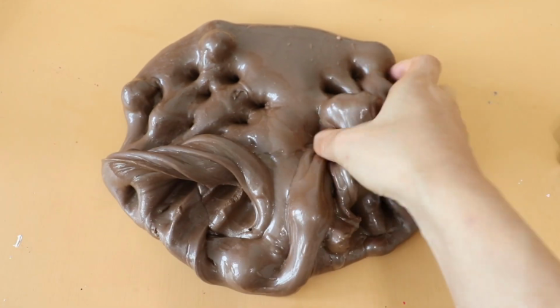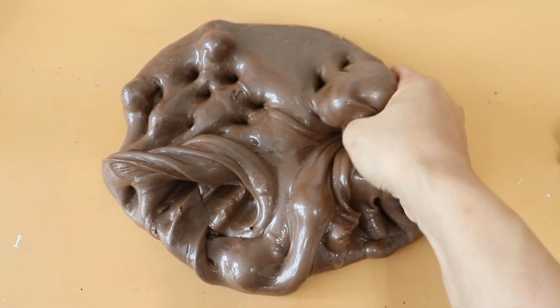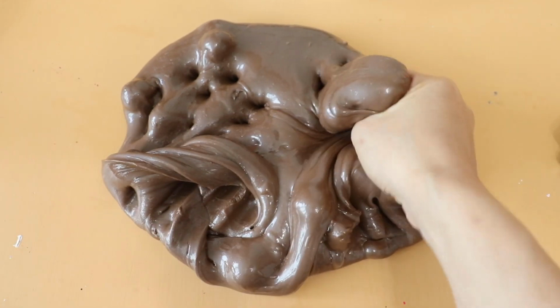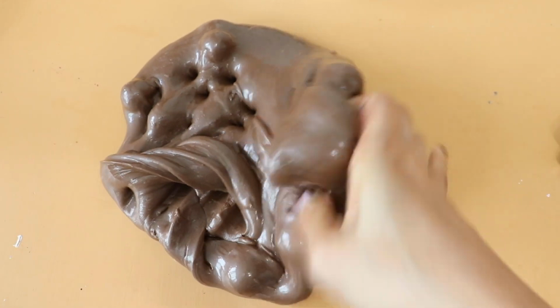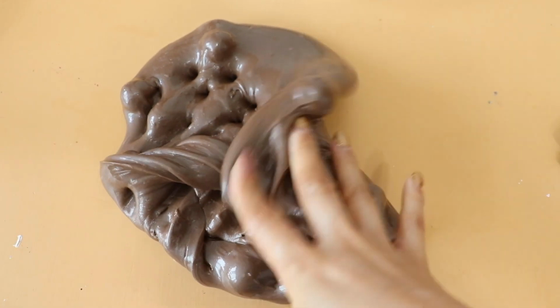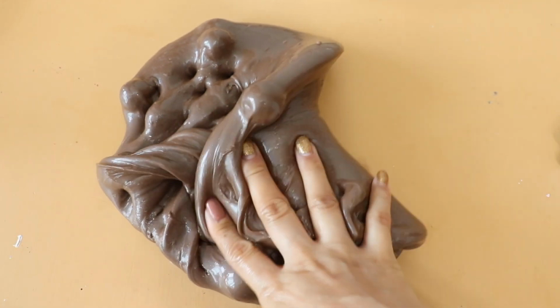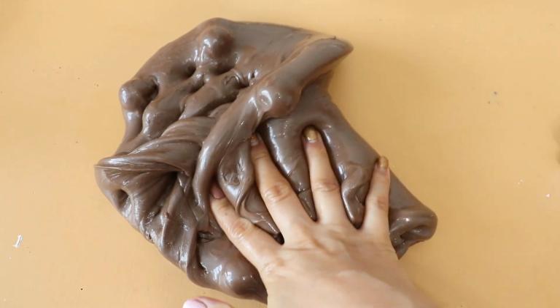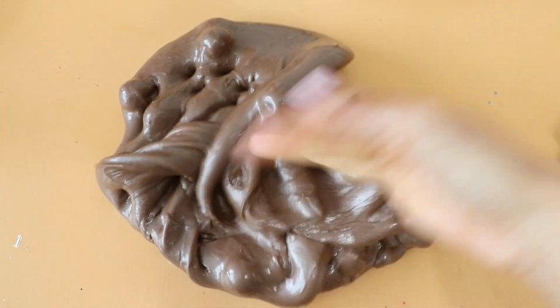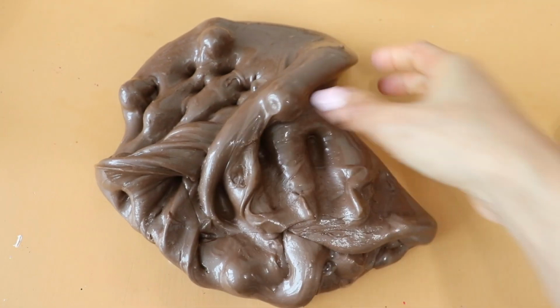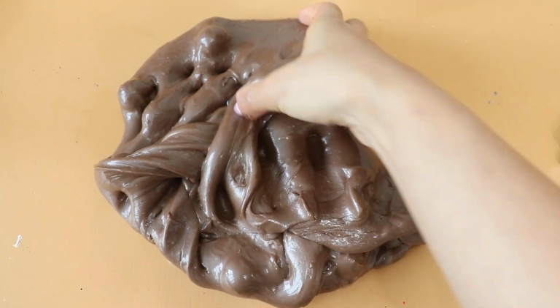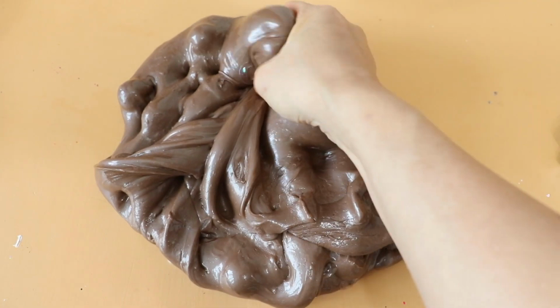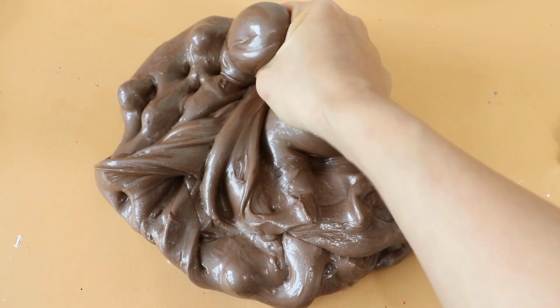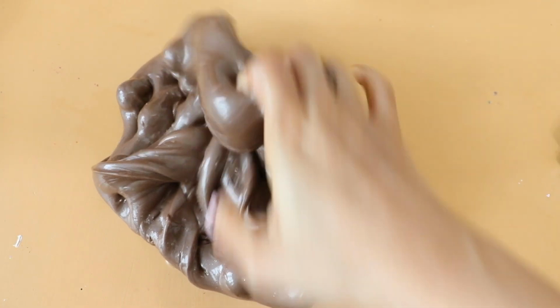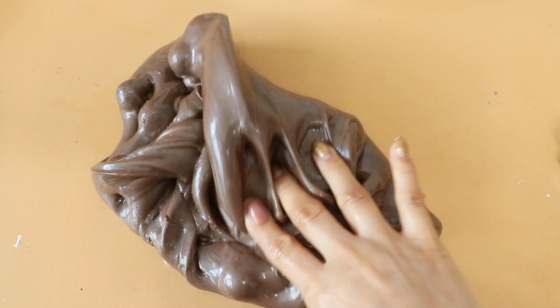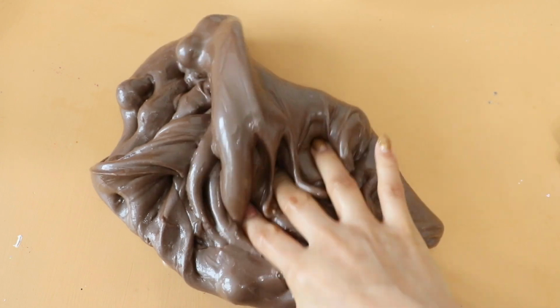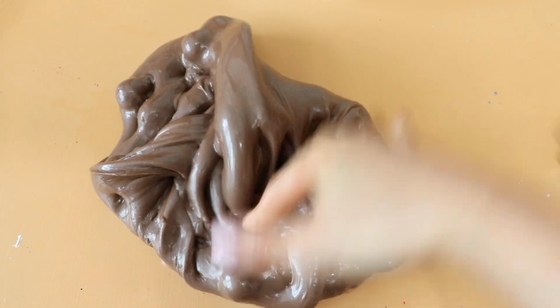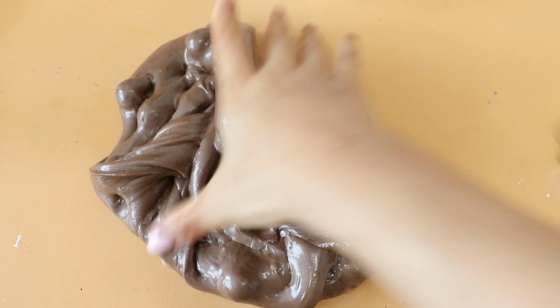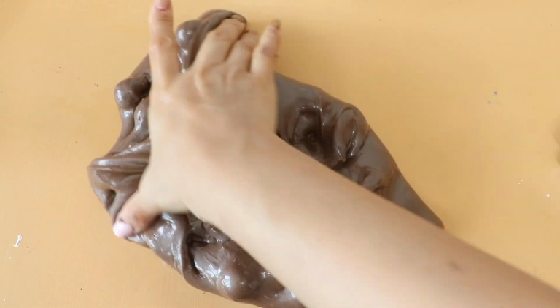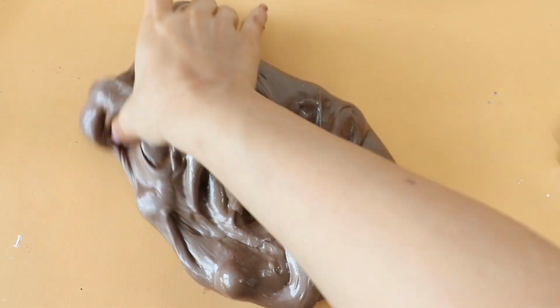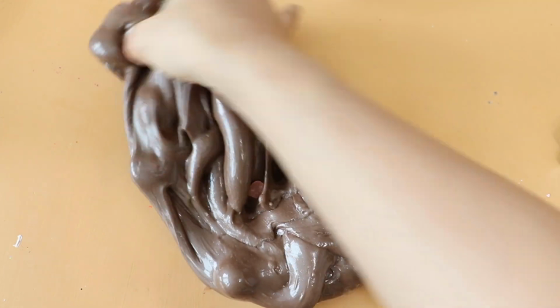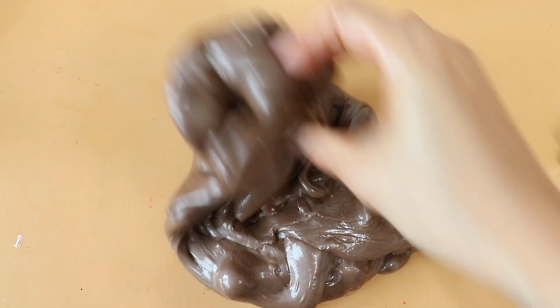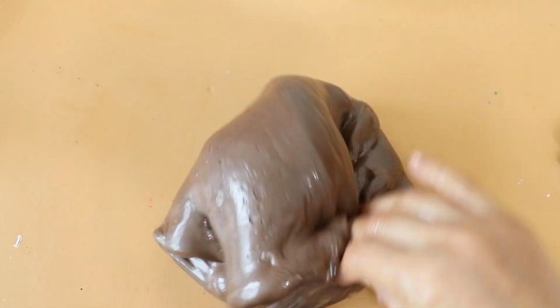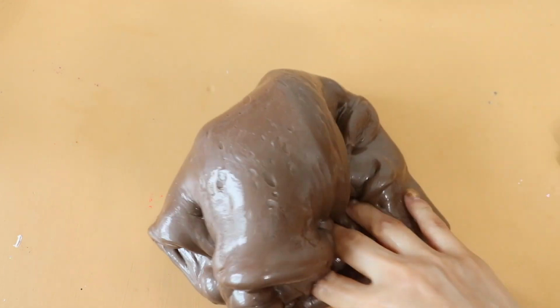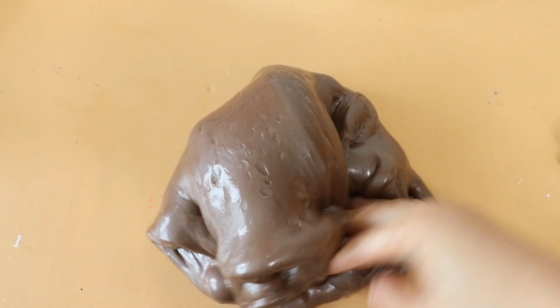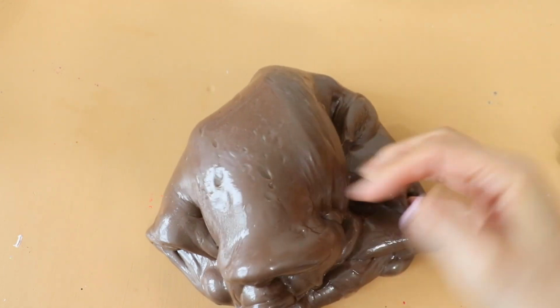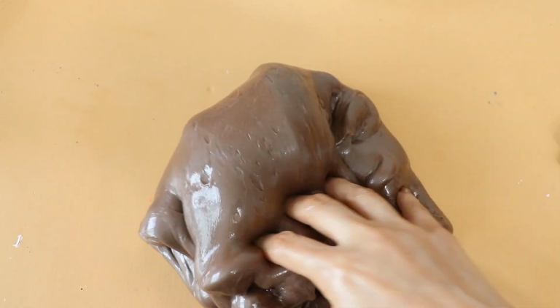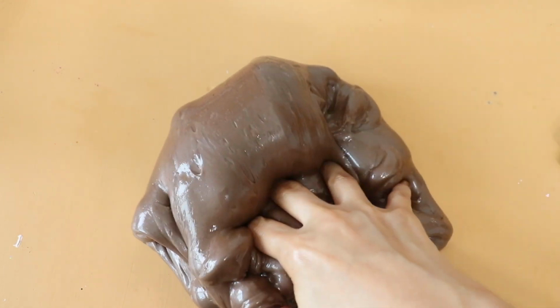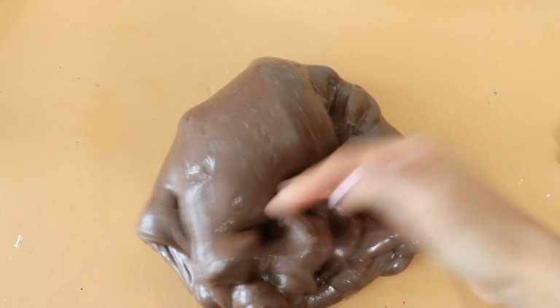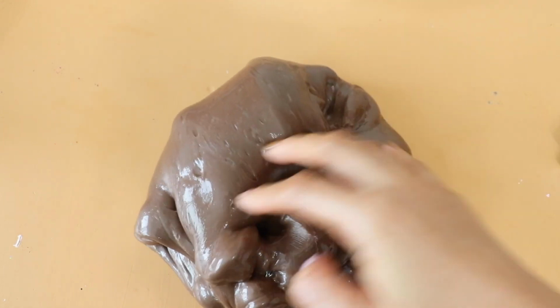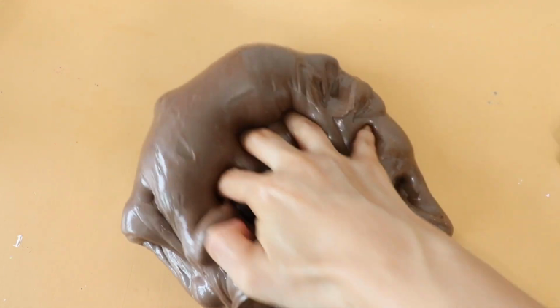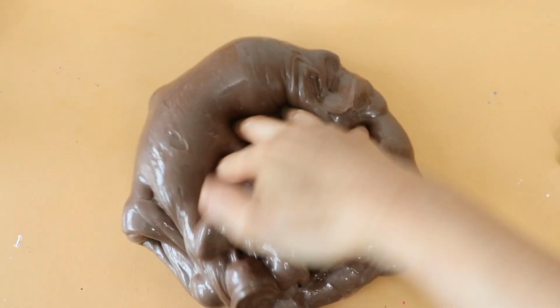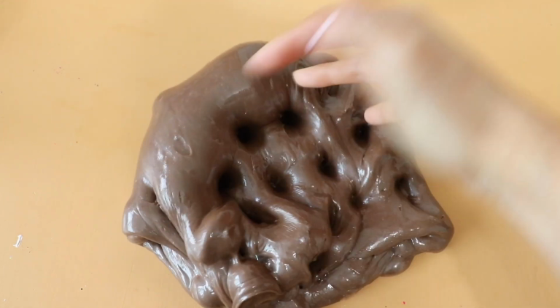I'm going to put it in the middle of the ice cream.